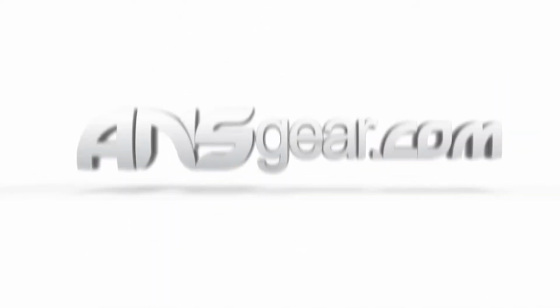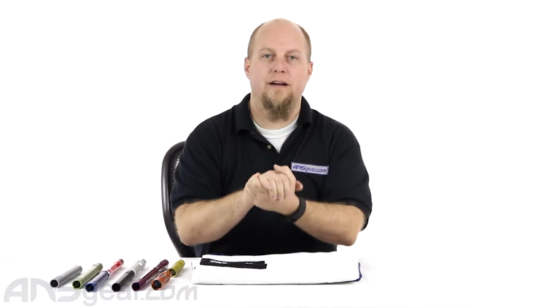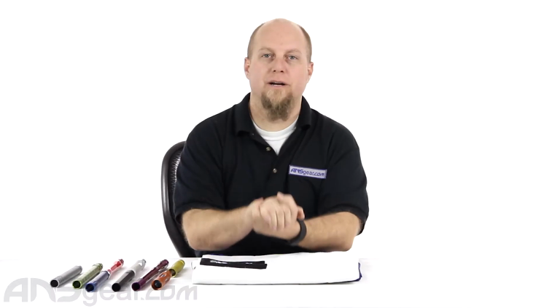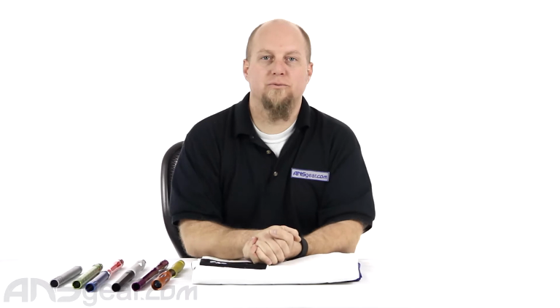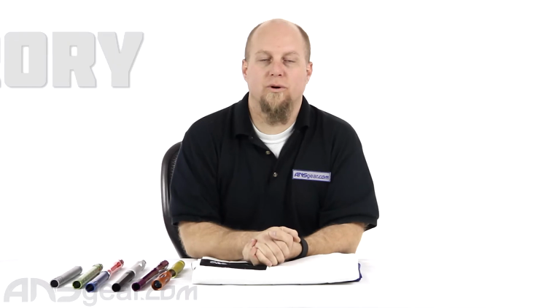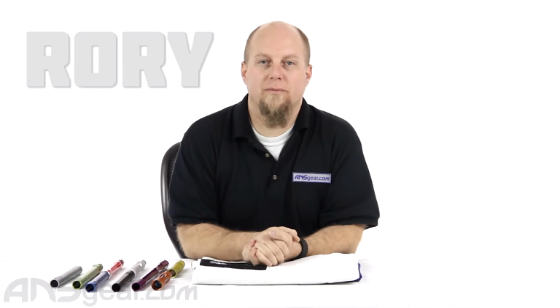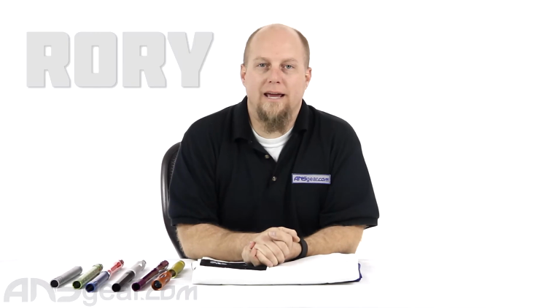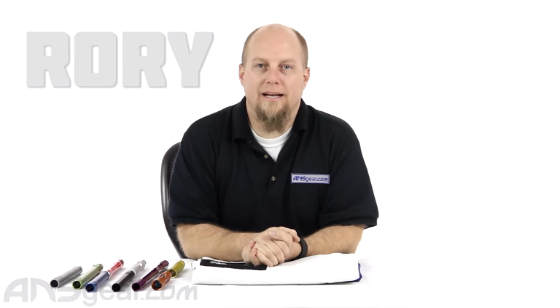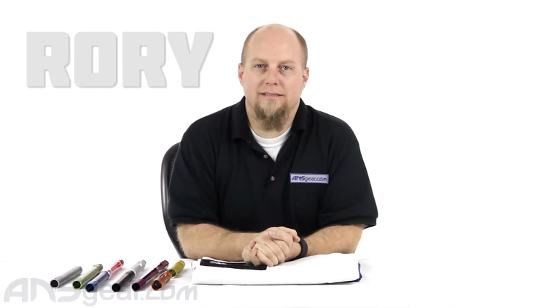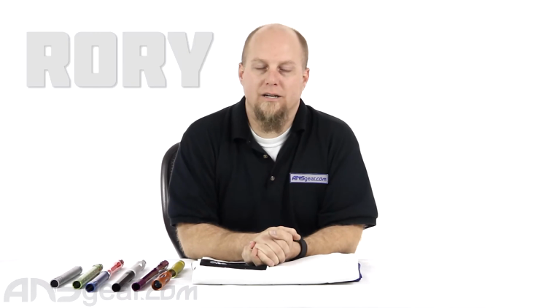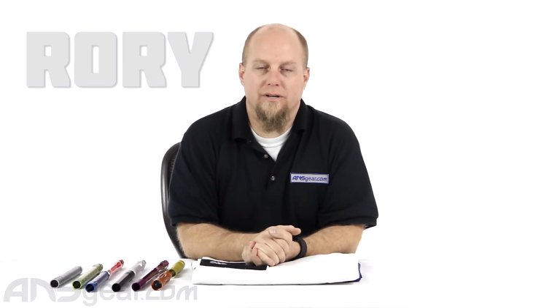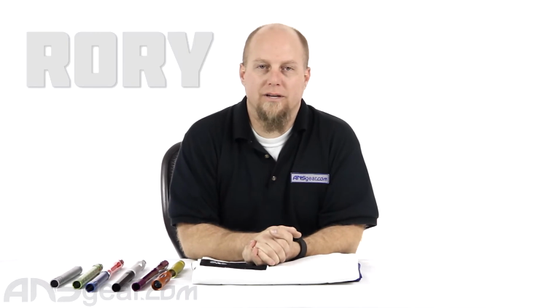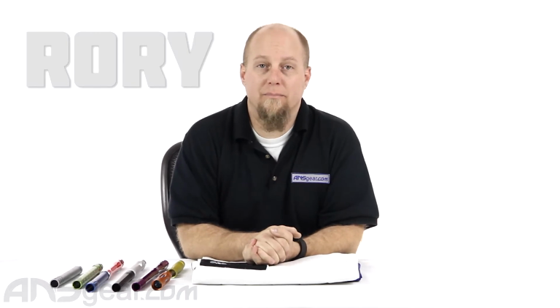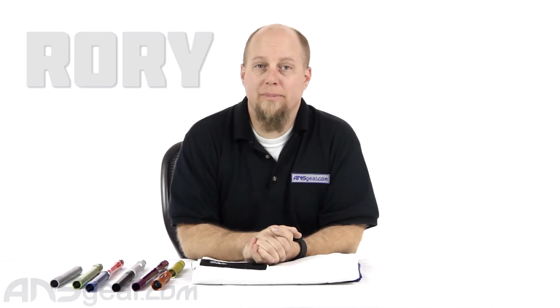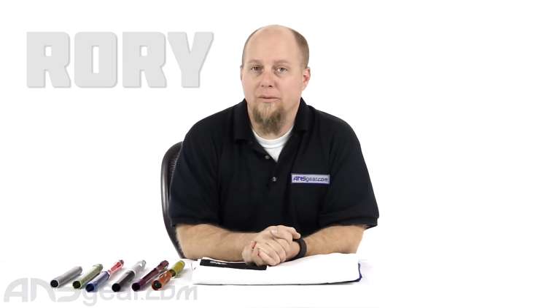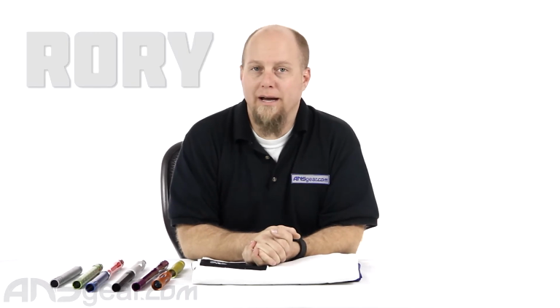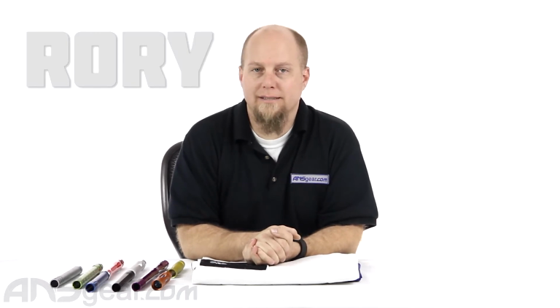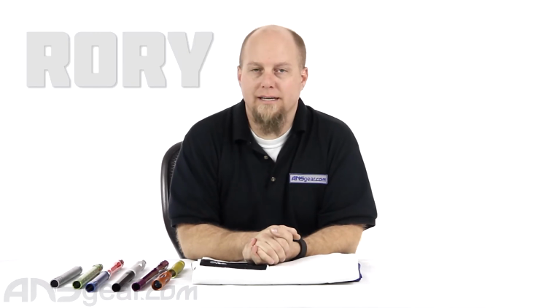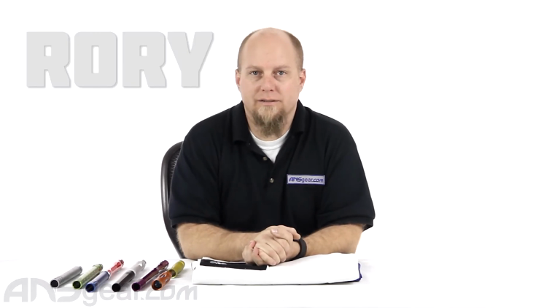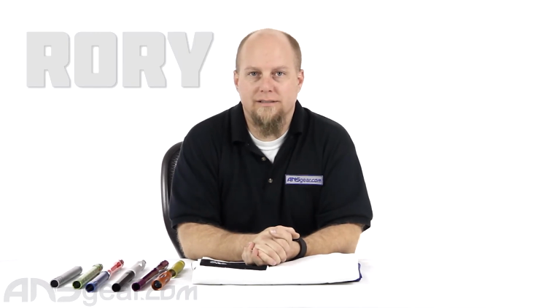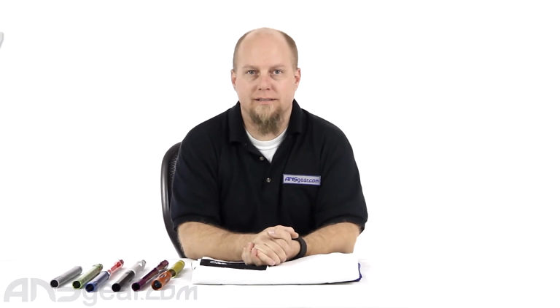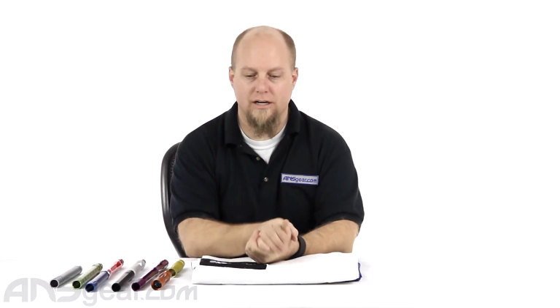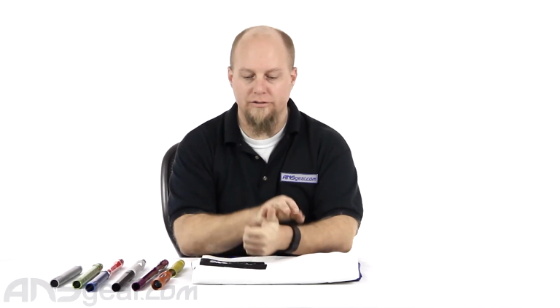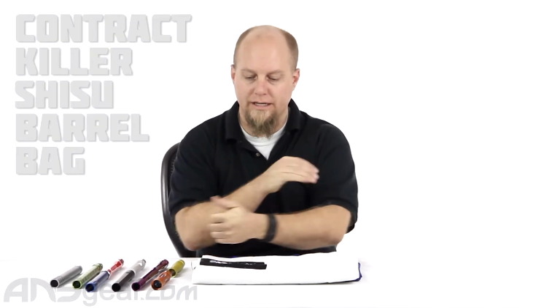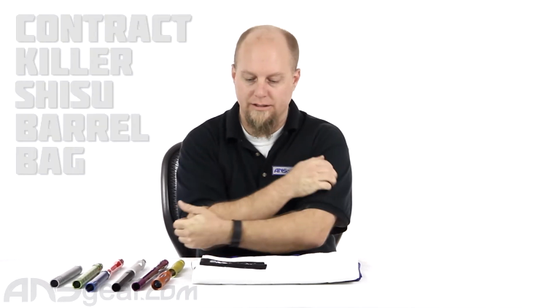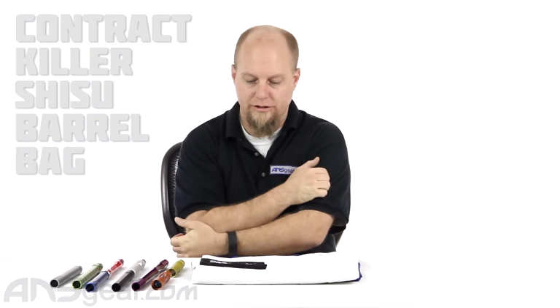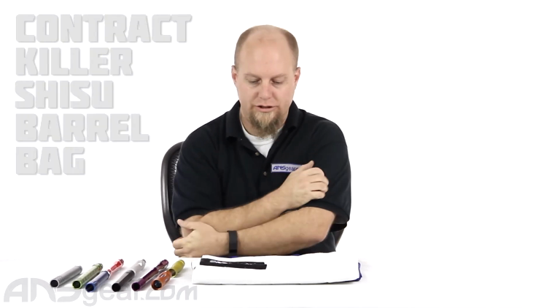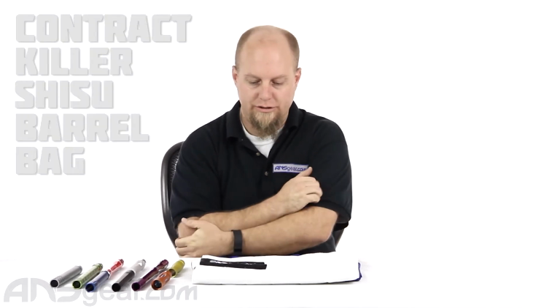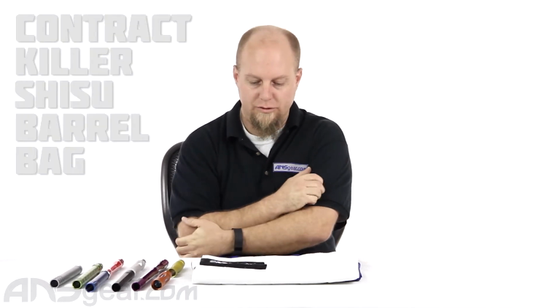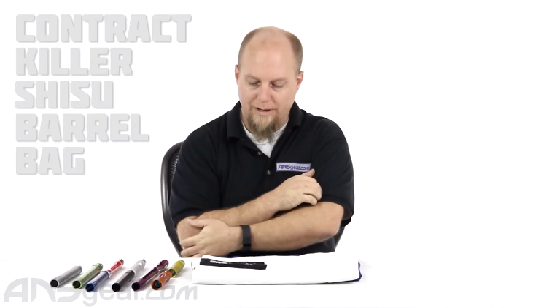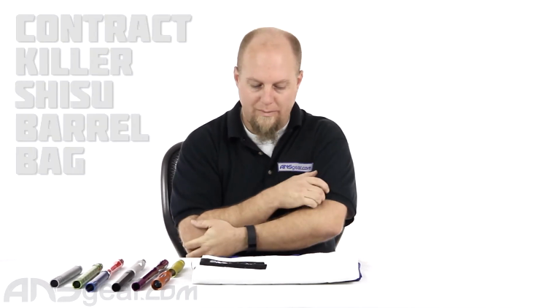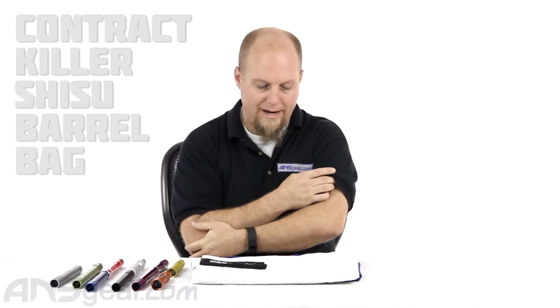Hey everybody, it's Rory from ANS Gear. We're going to look at a barrel bag today. This is the Contract Killer Shisu Barrel Bag.